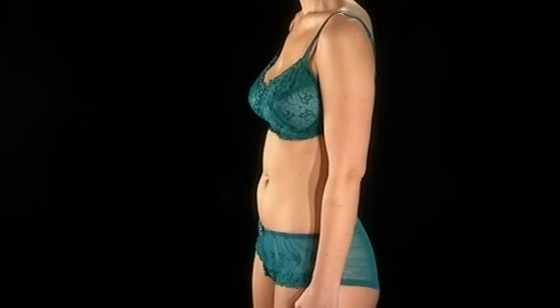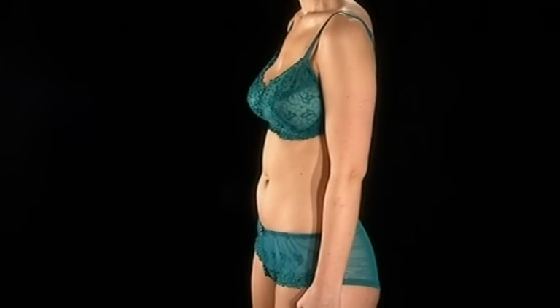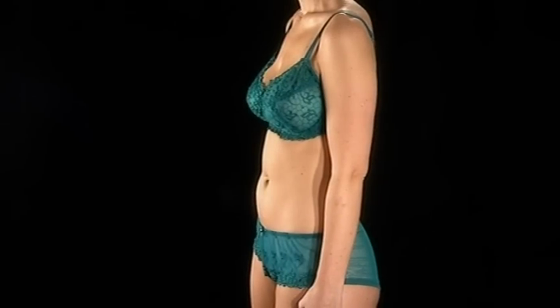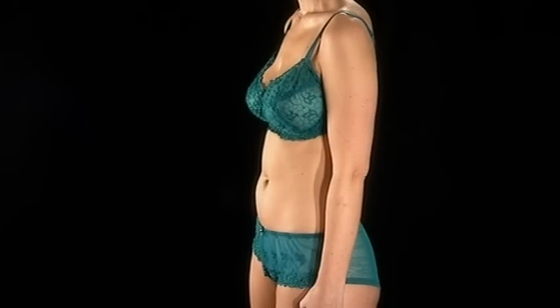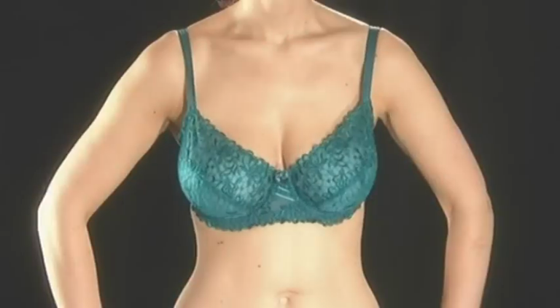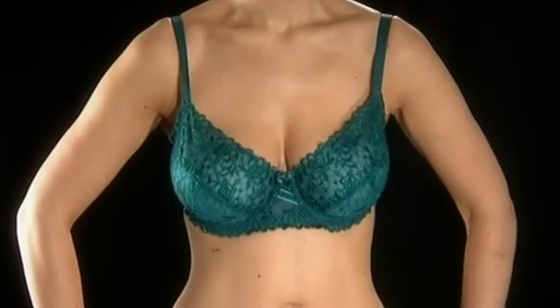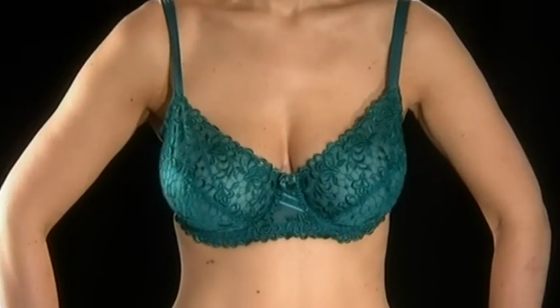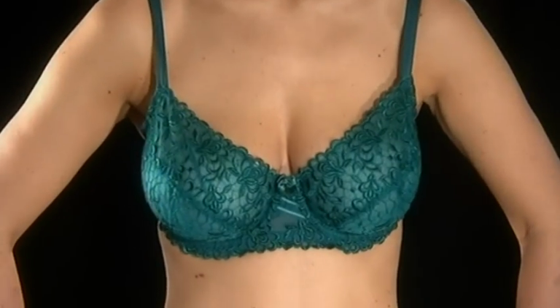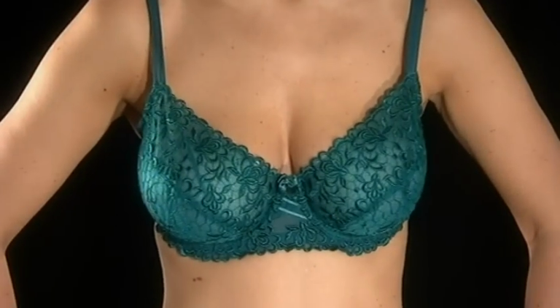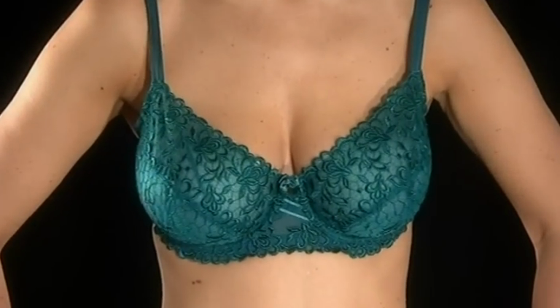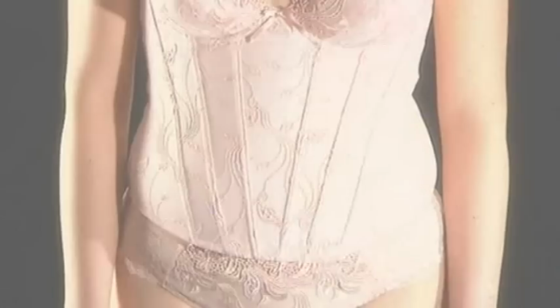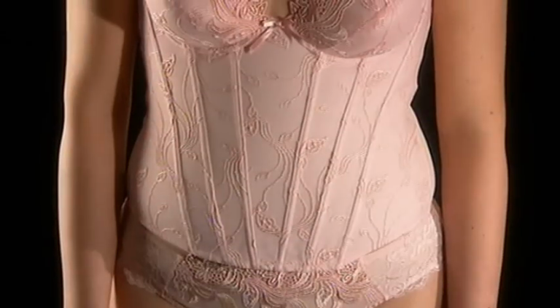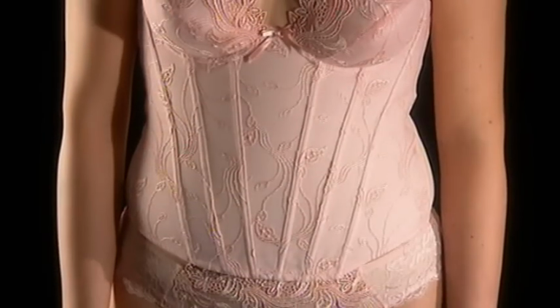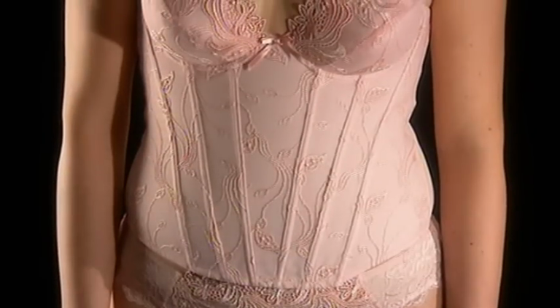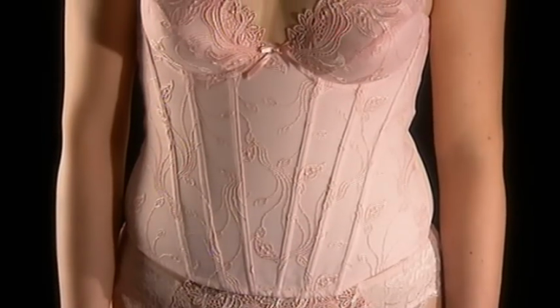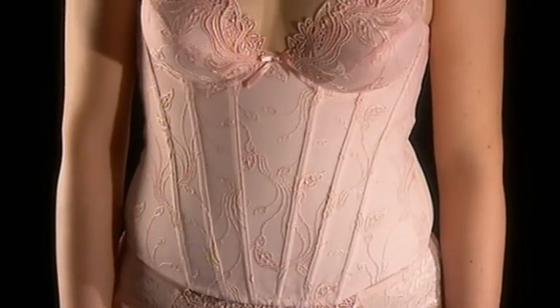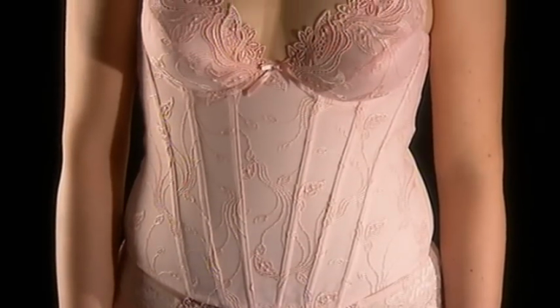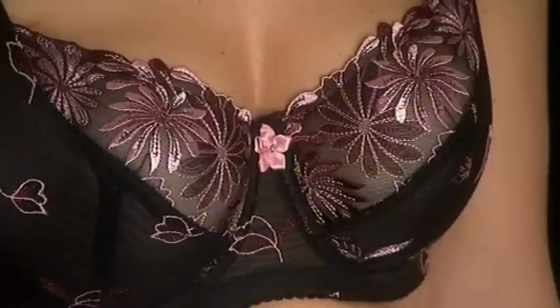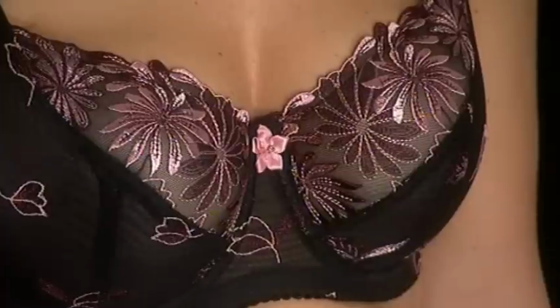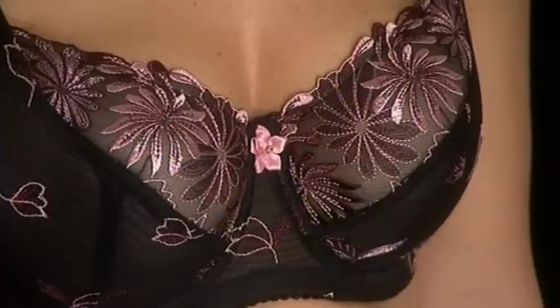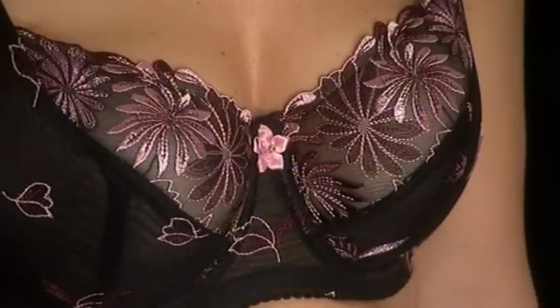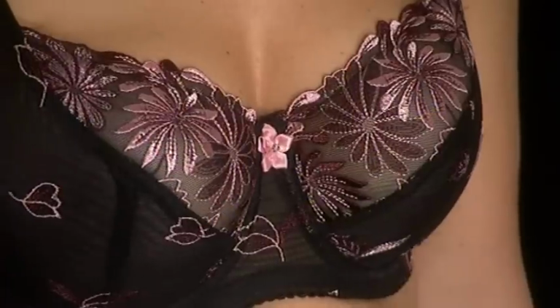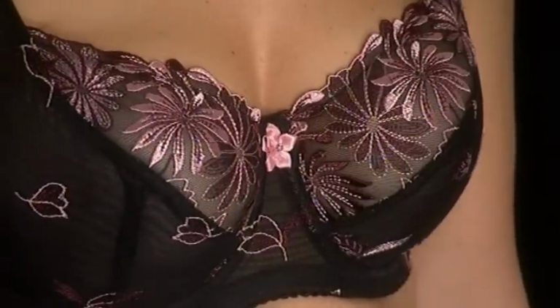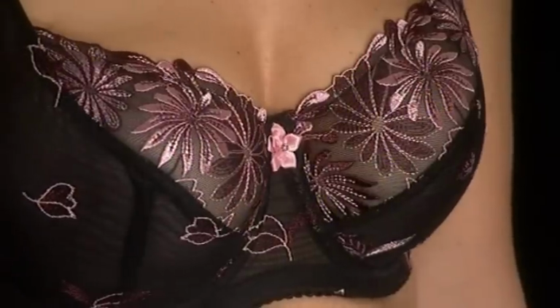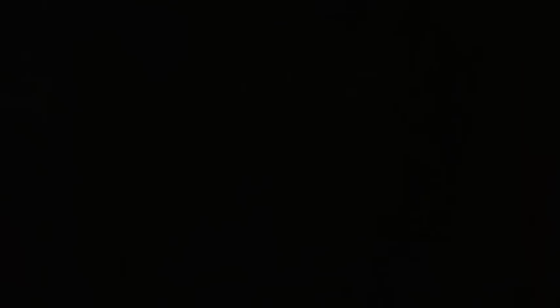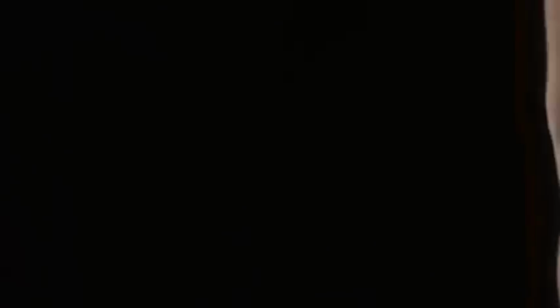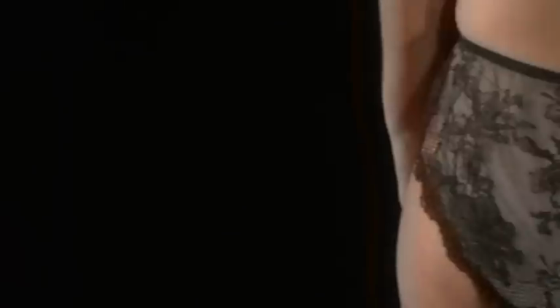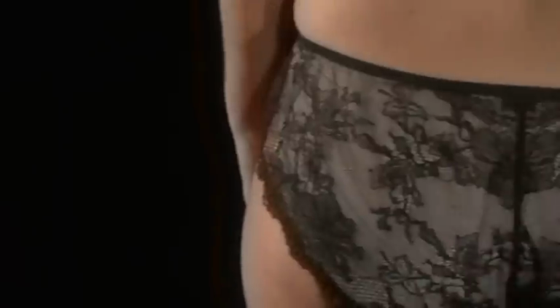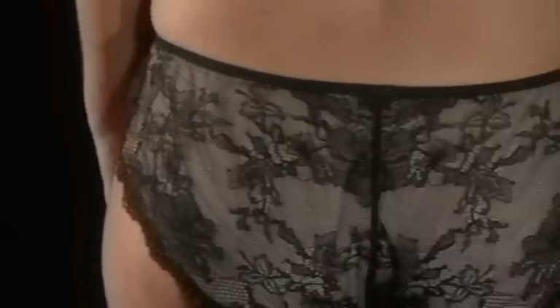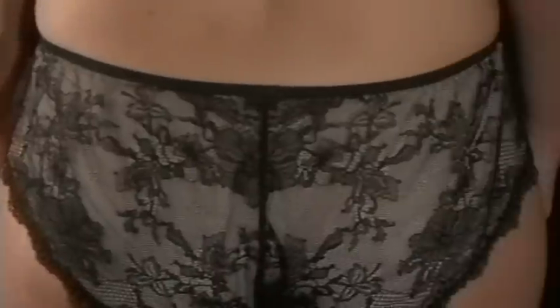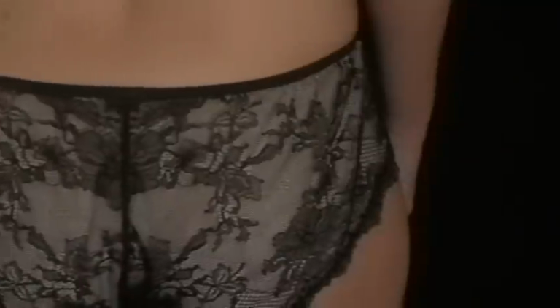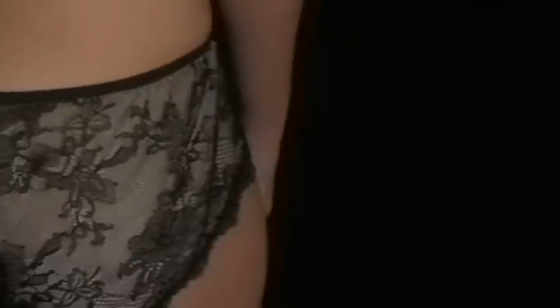Sexy lingerie is a quick fix to spicing up your sex life, but it's crucial to choose the right underwear for your body shape.